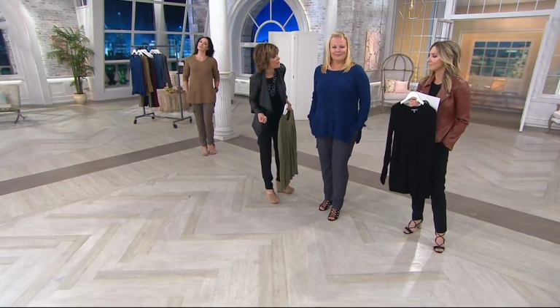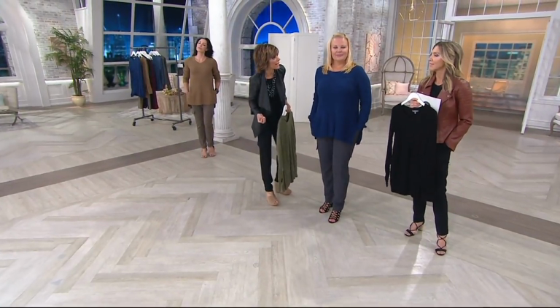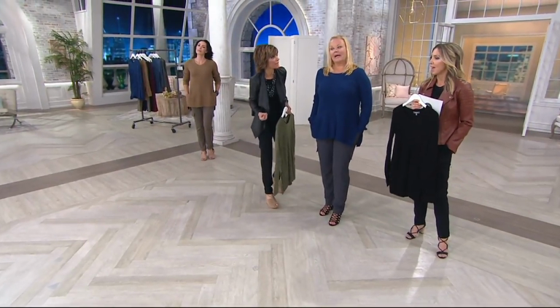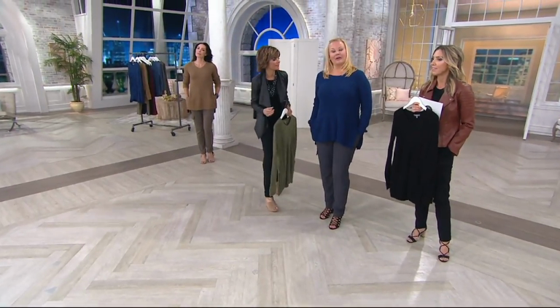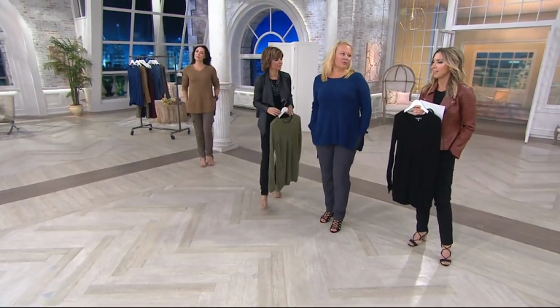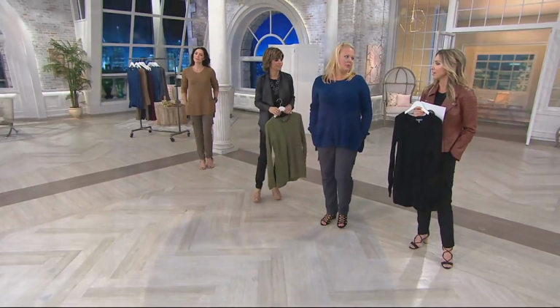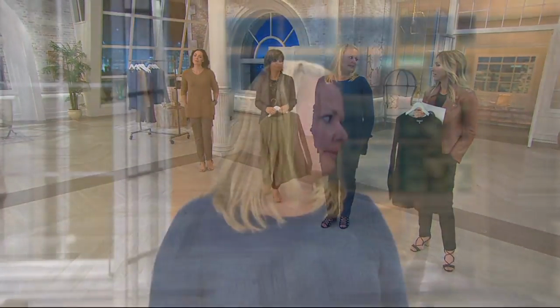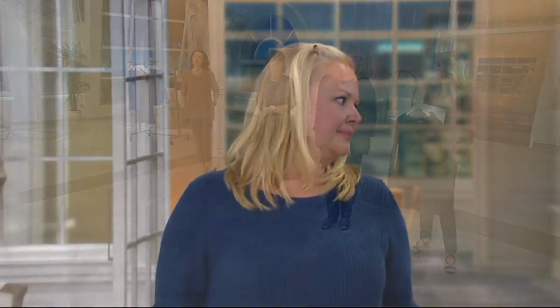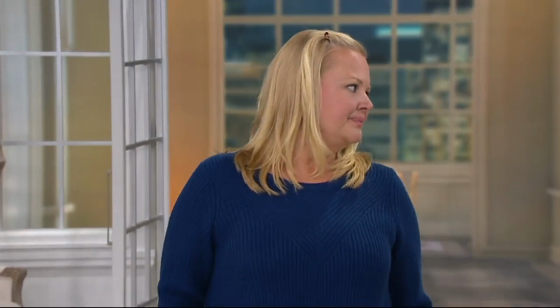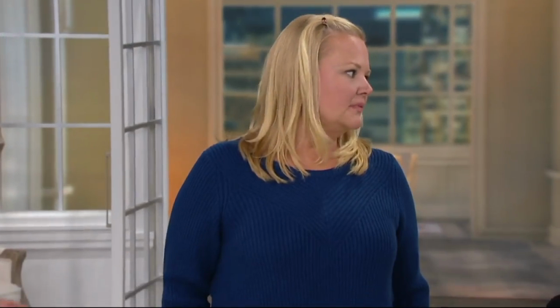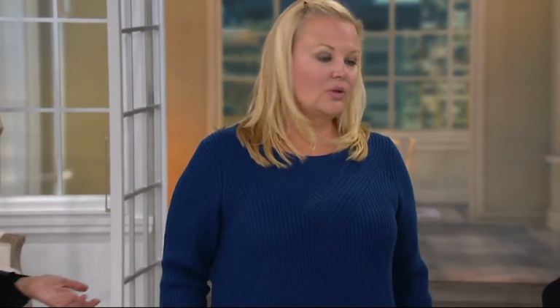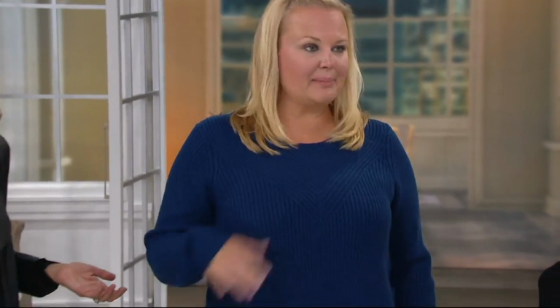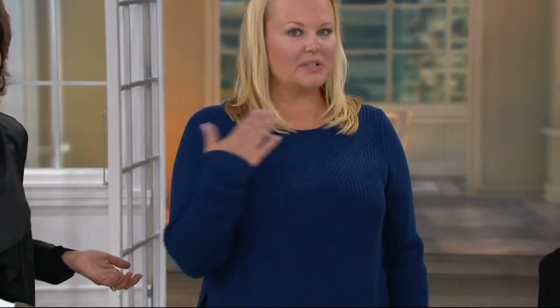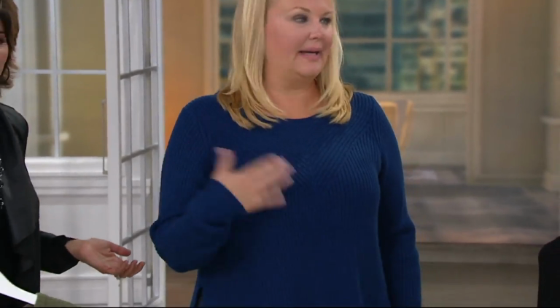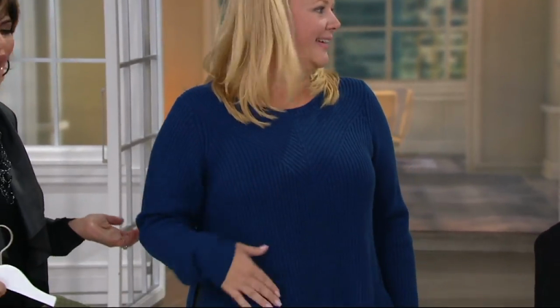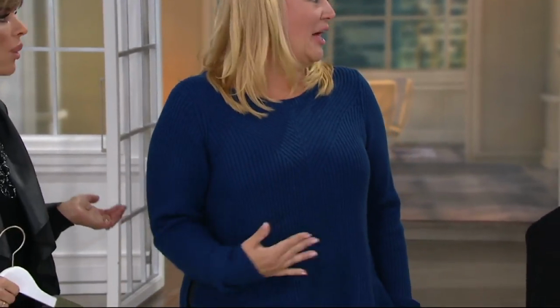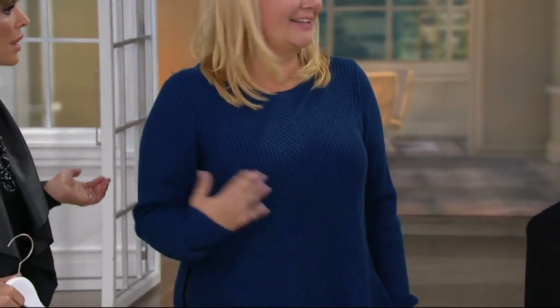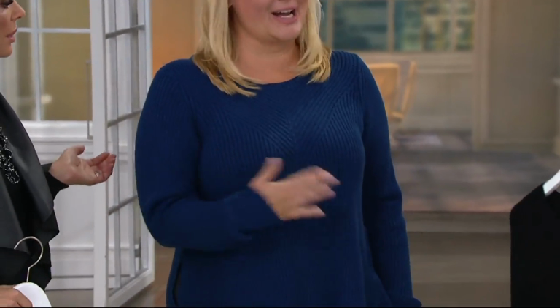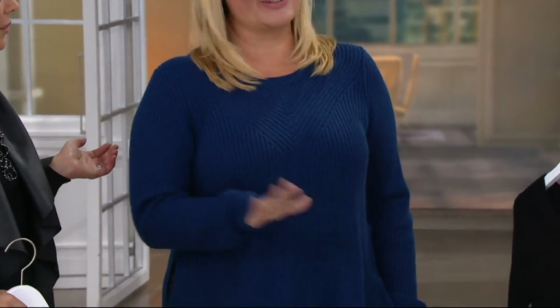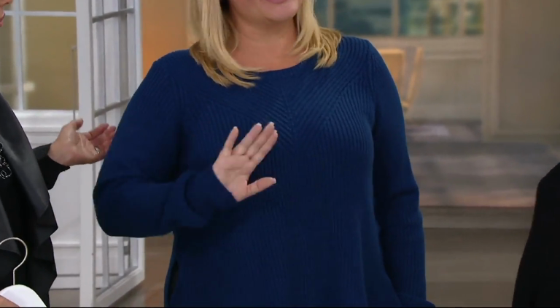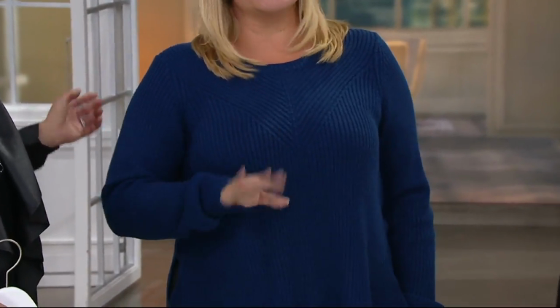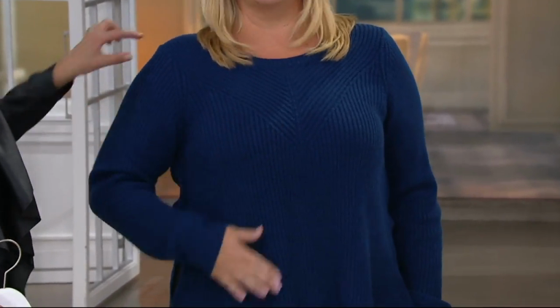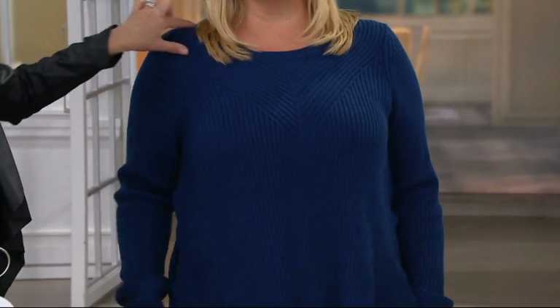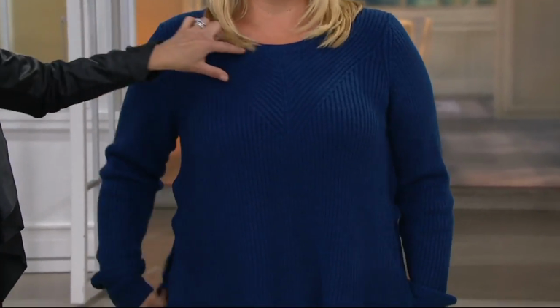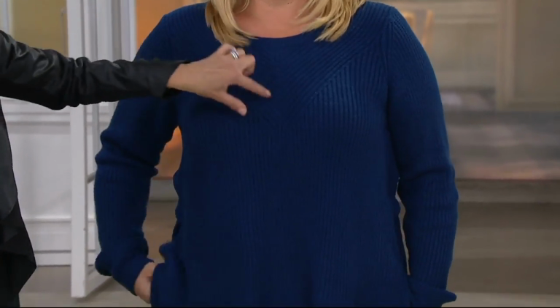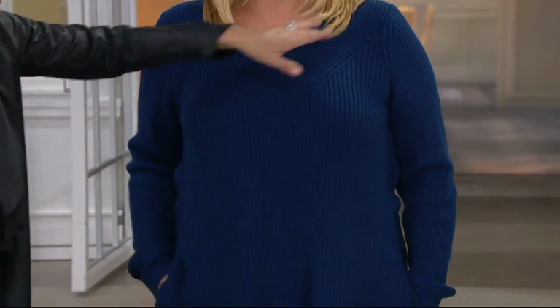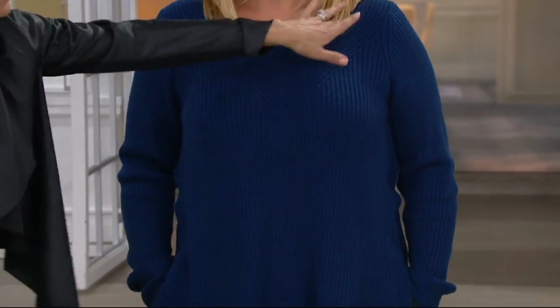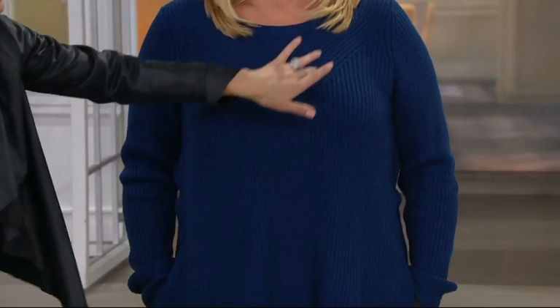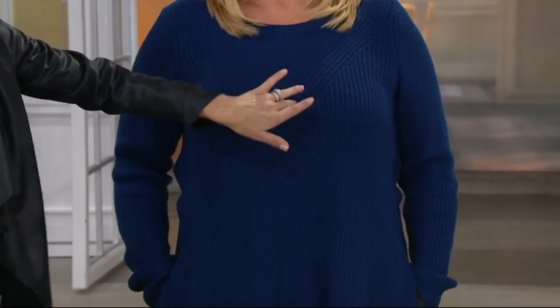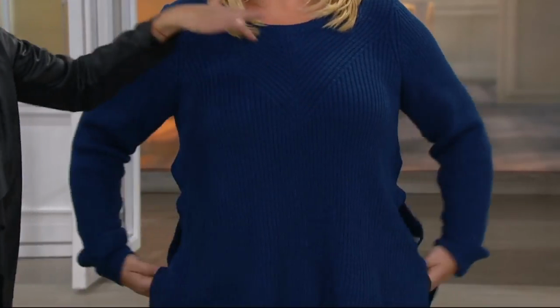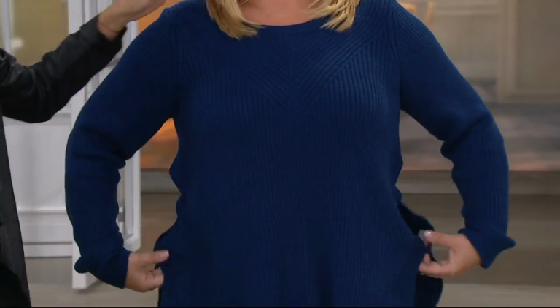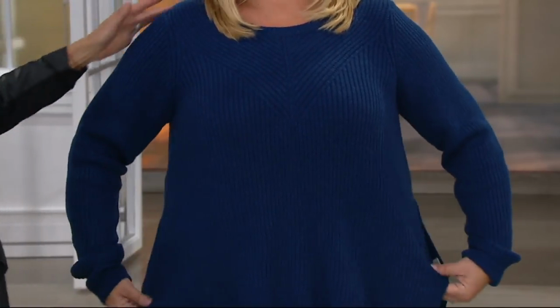And not baggy. I don't like to wear bulky. Don't add bulk to me — because you don't want to look like a box shape up top. But look at how flattering this neckline is.